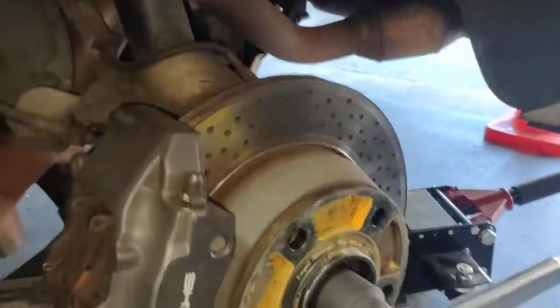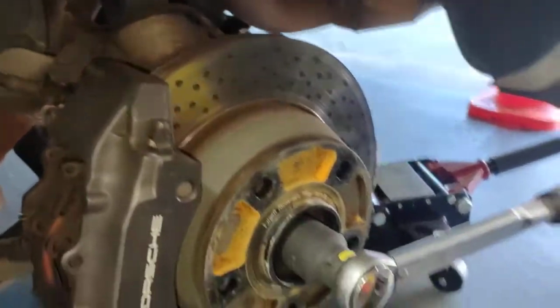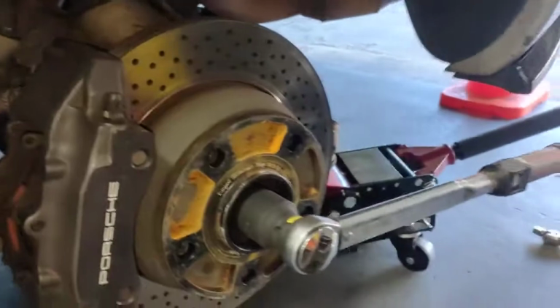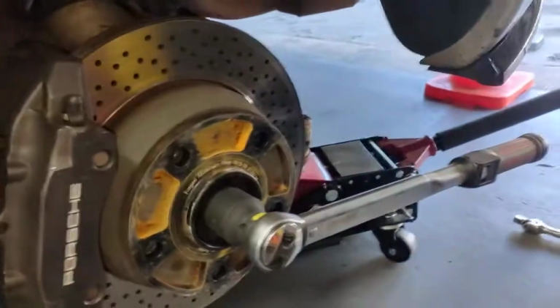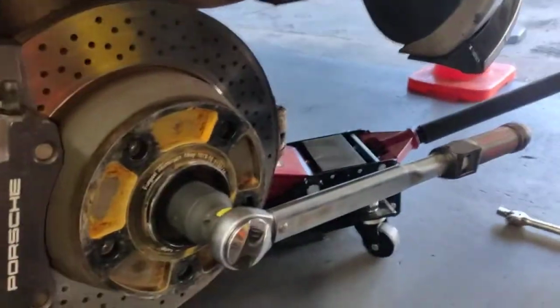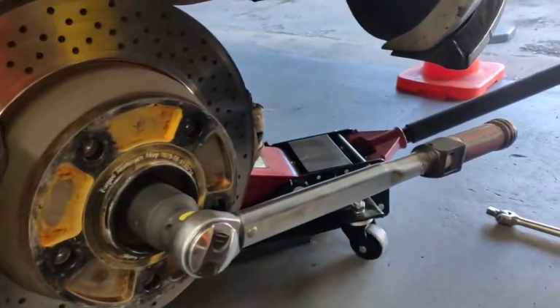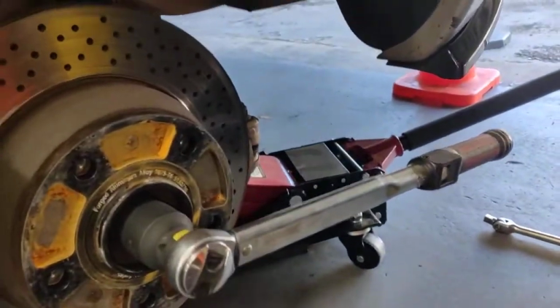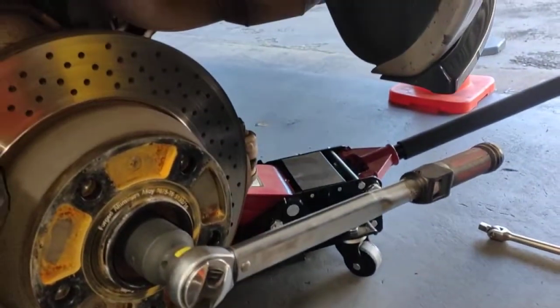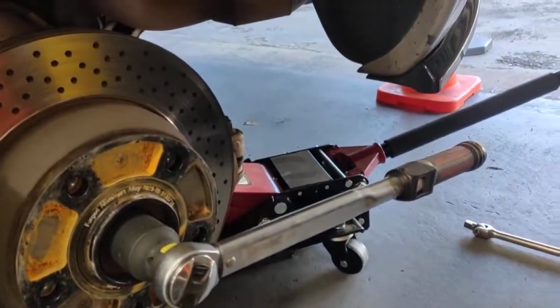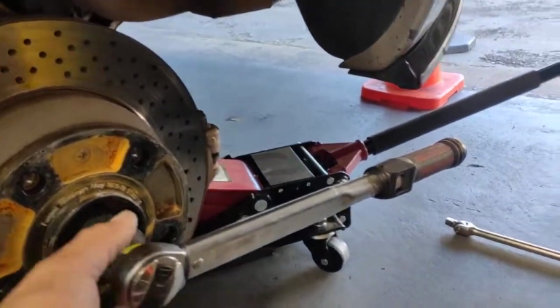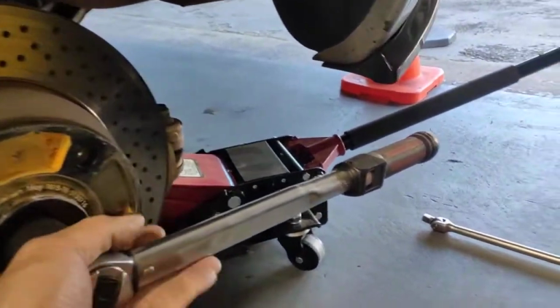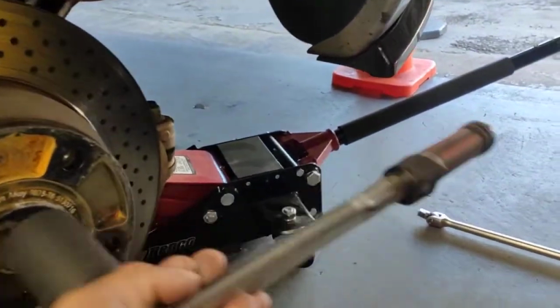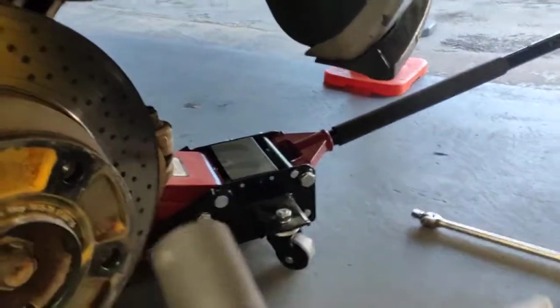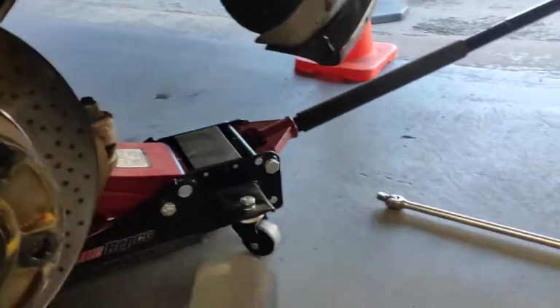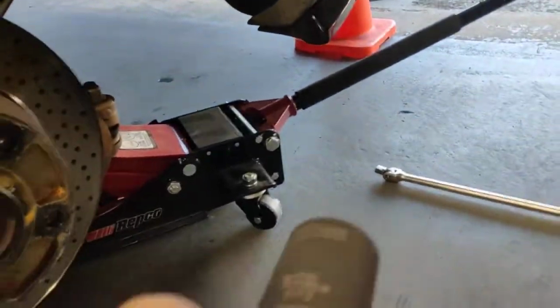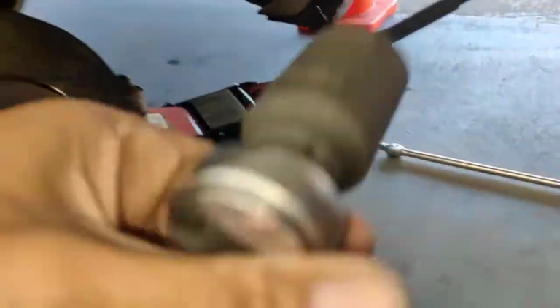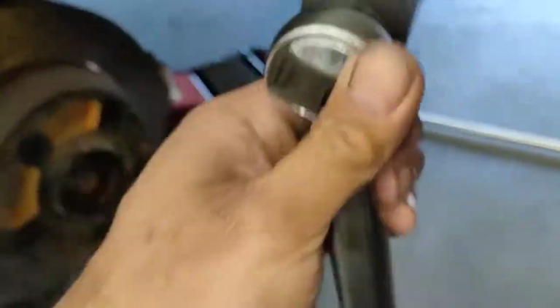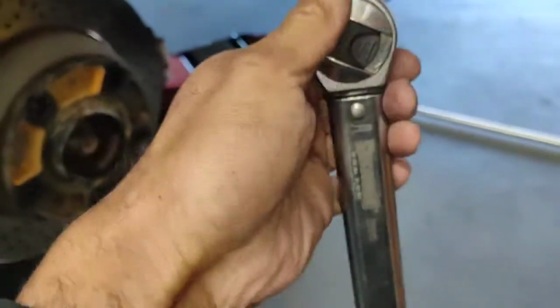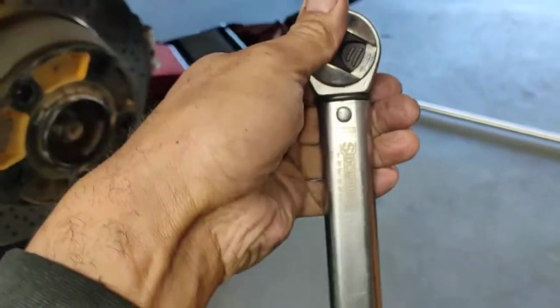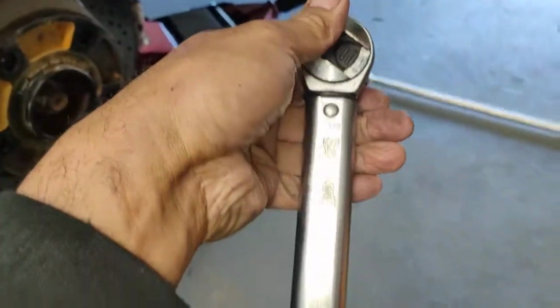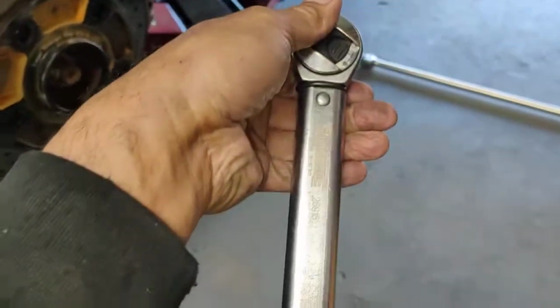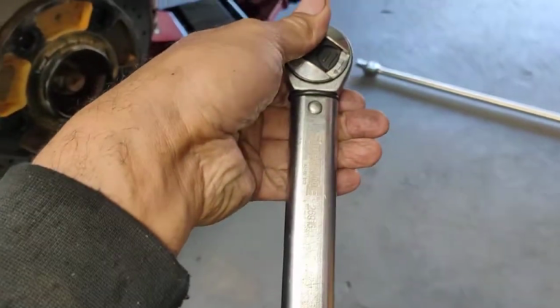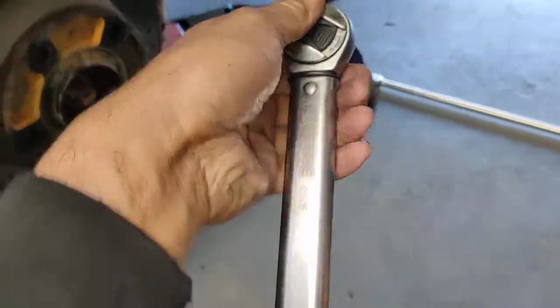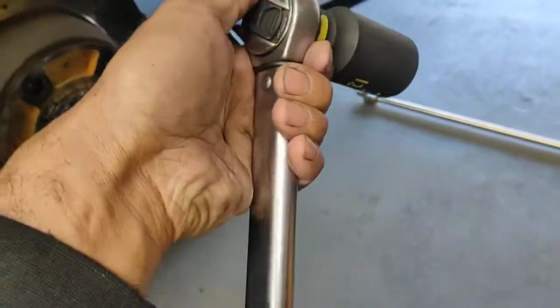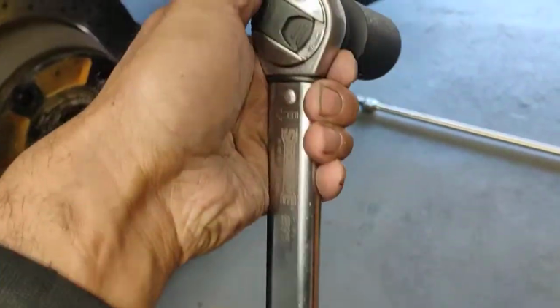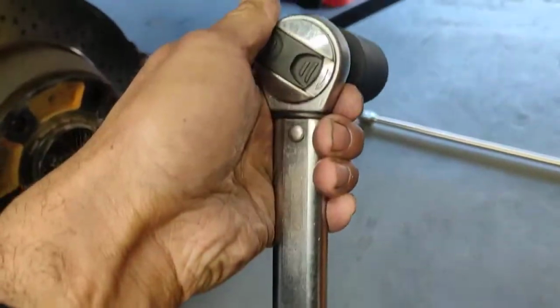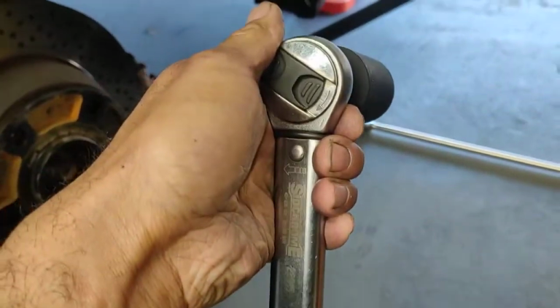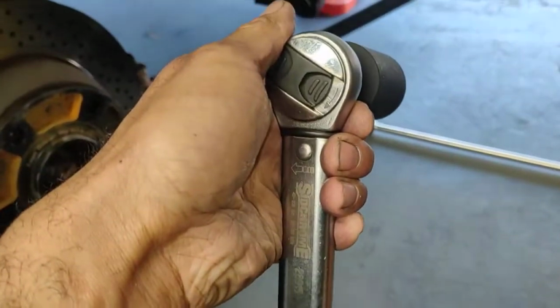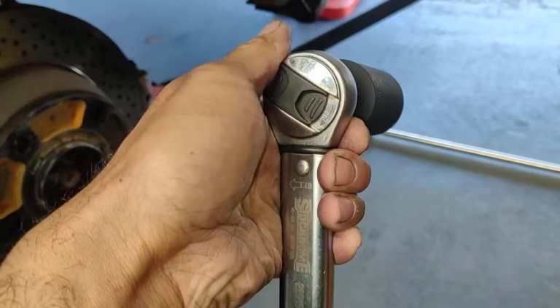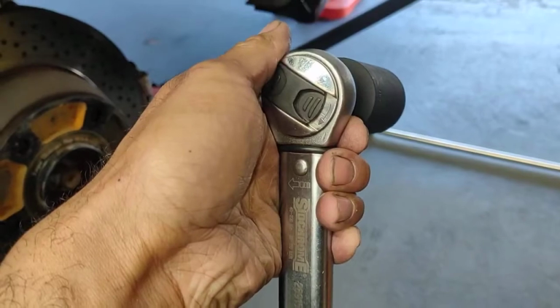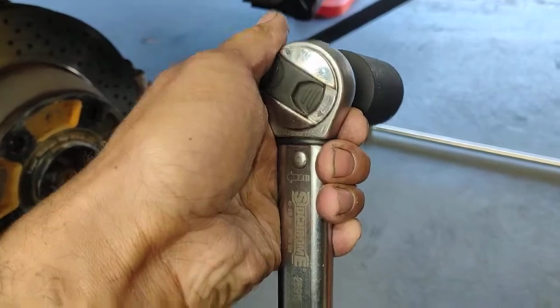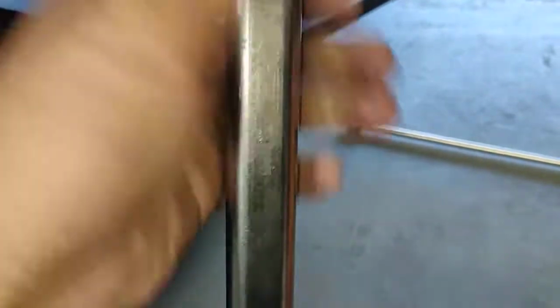So what you do is, you need a torque wrench set to 100 Nm.